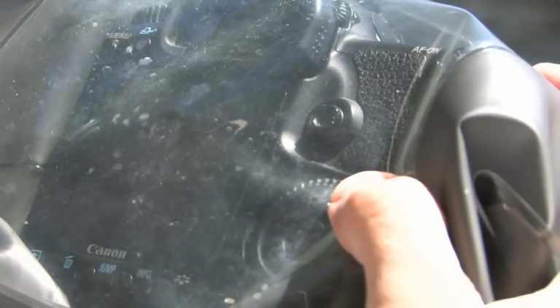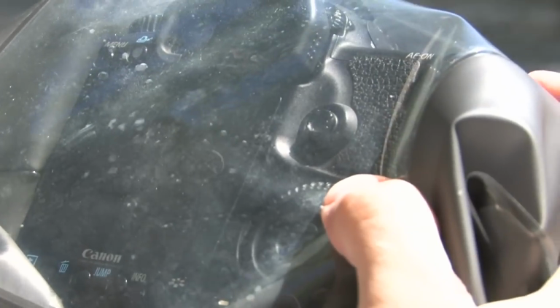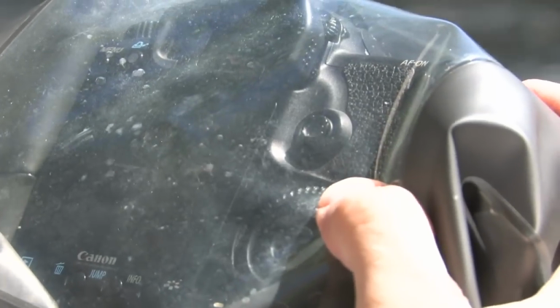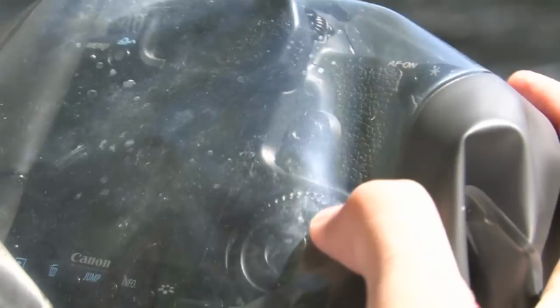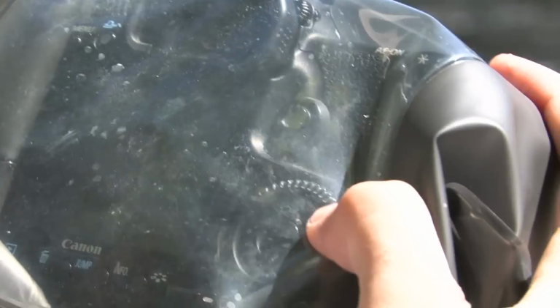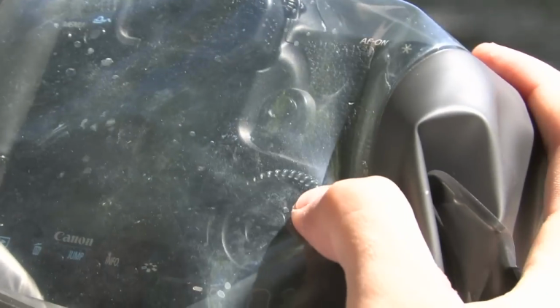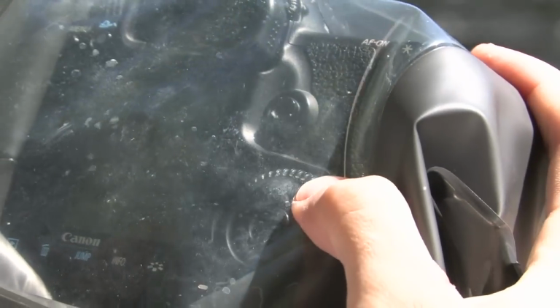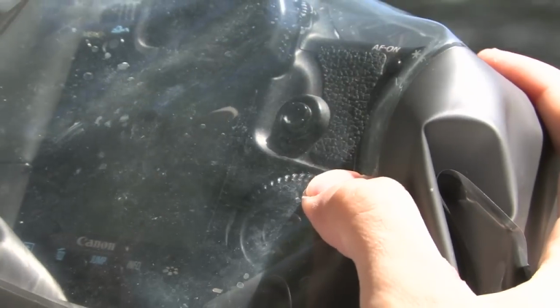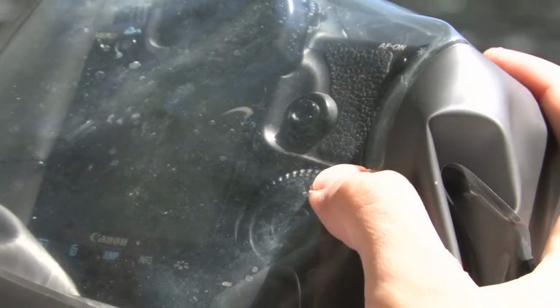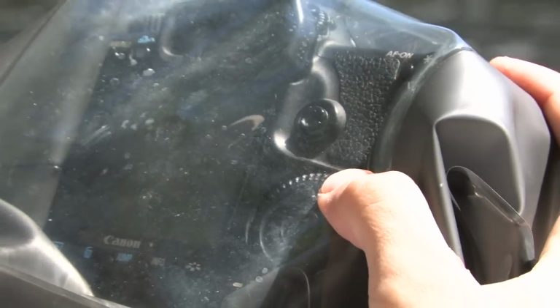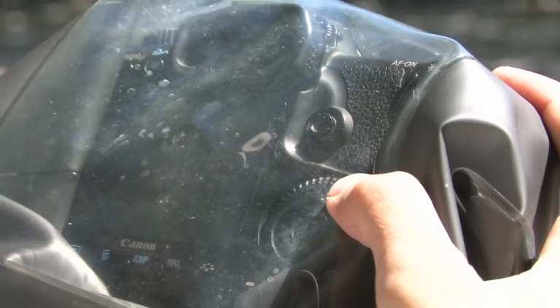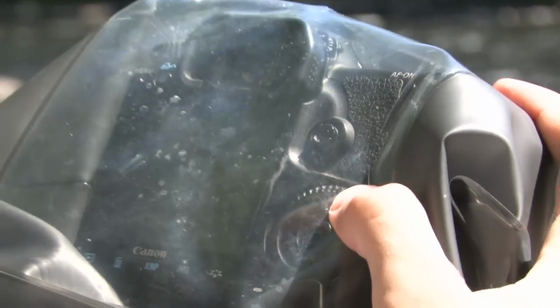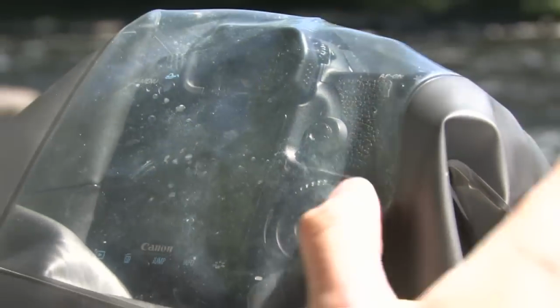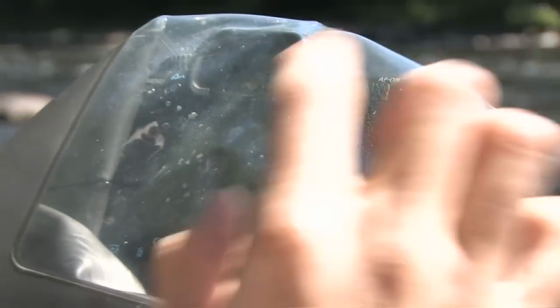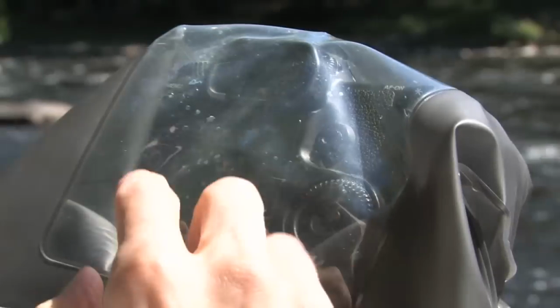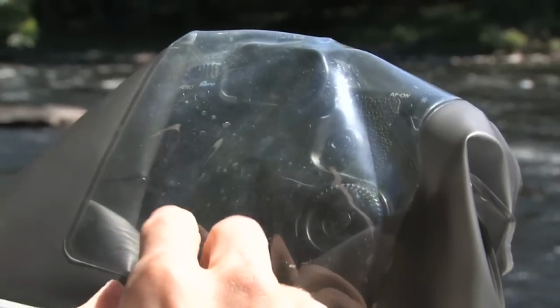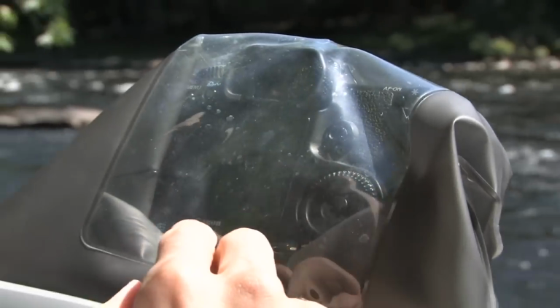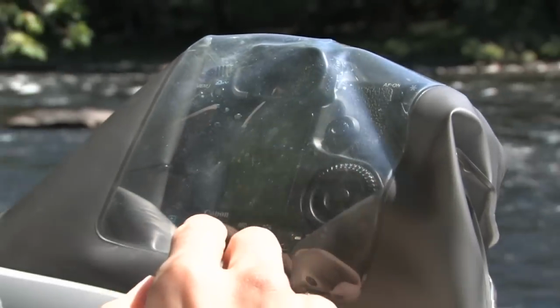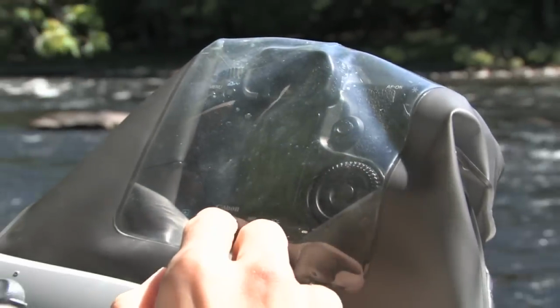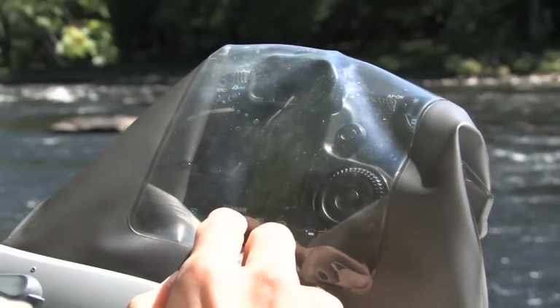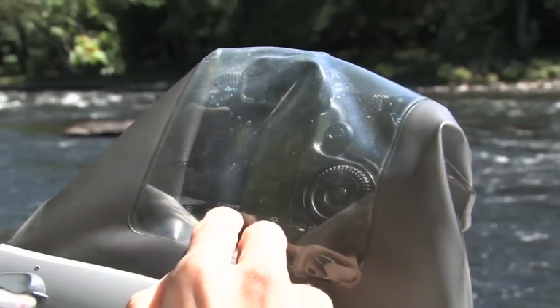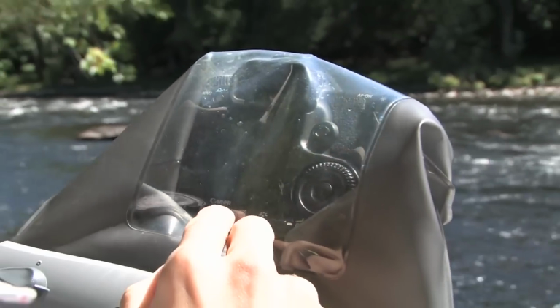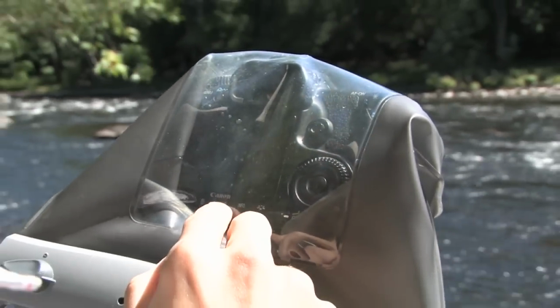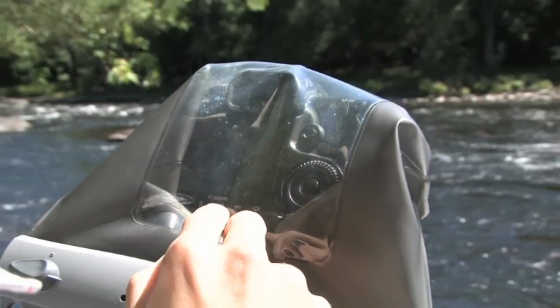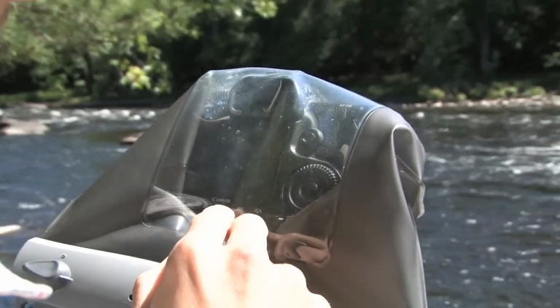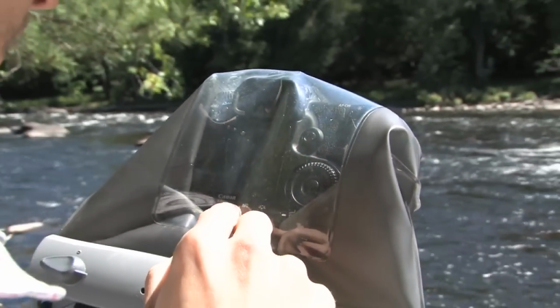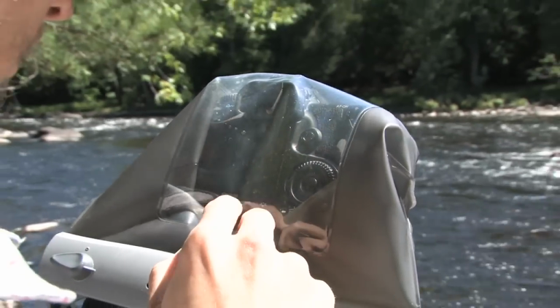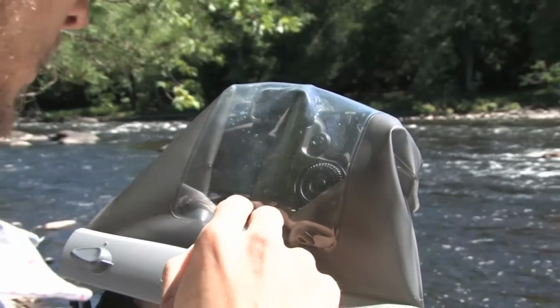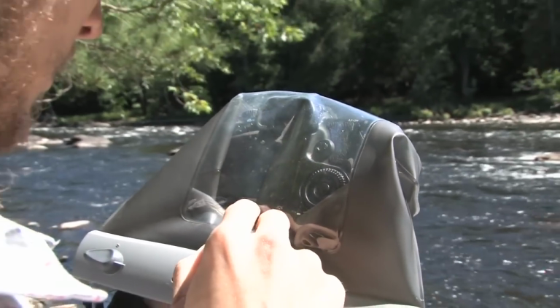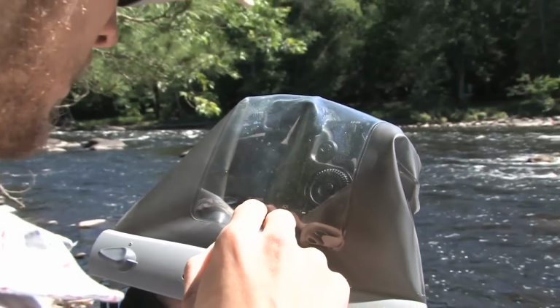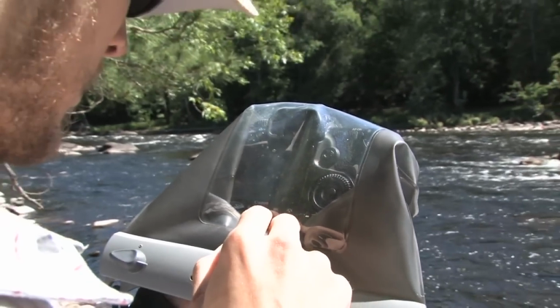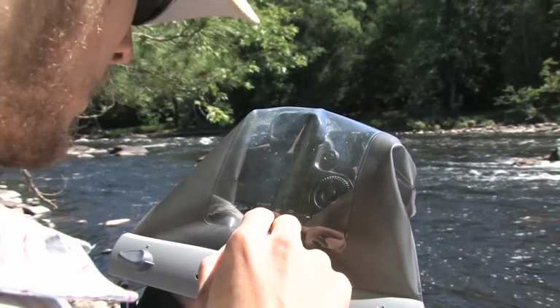Operate your camera through the supple material of the case, while capturing crystal clear images through the acrylic lens.